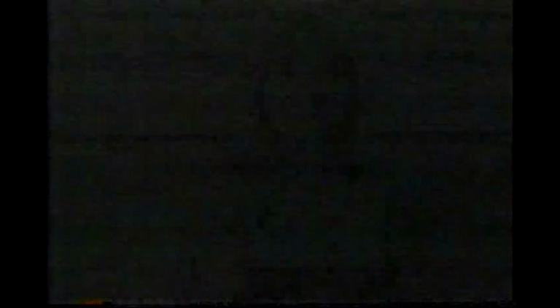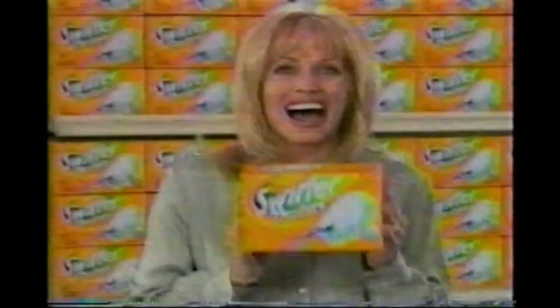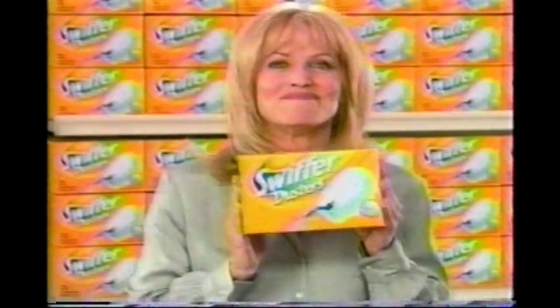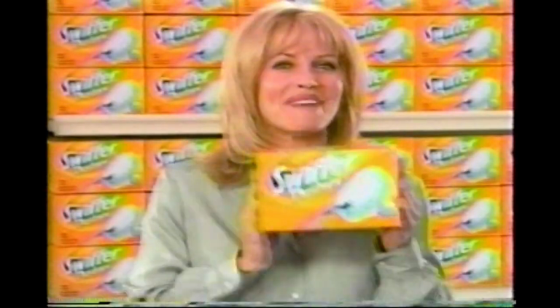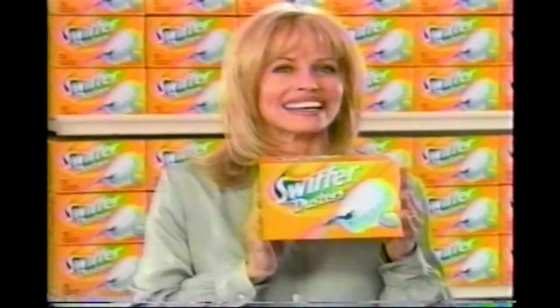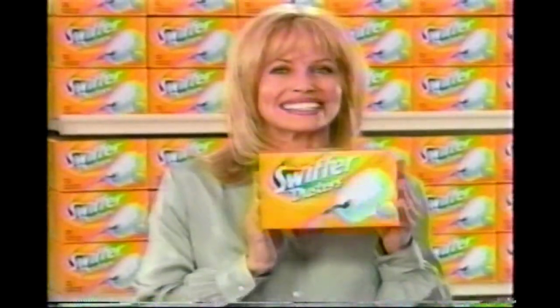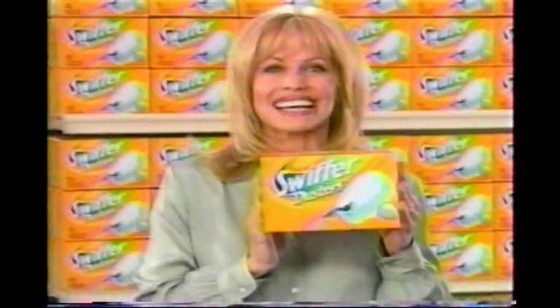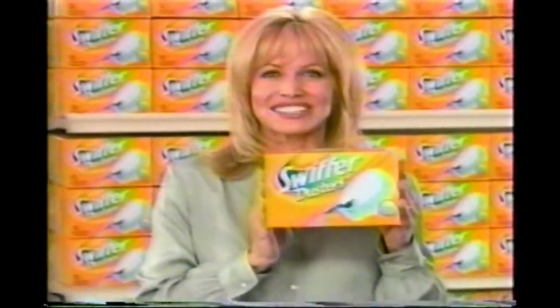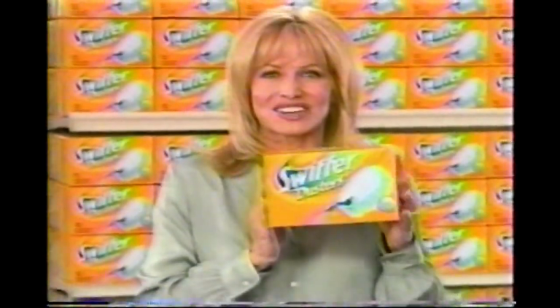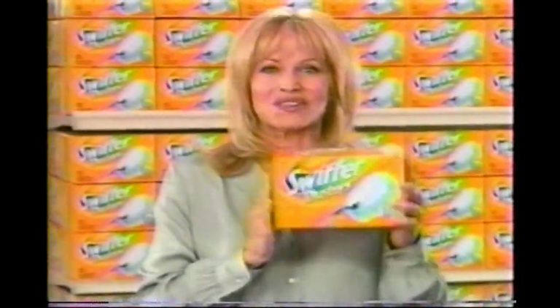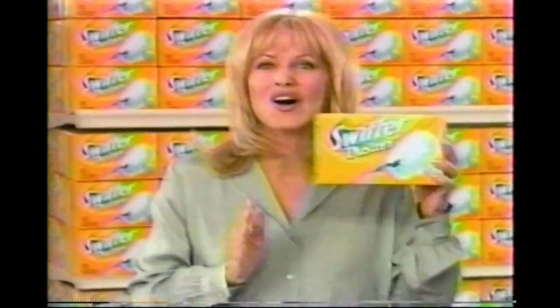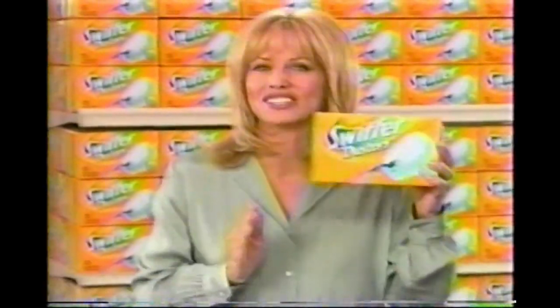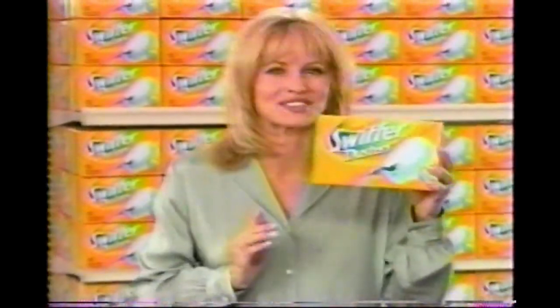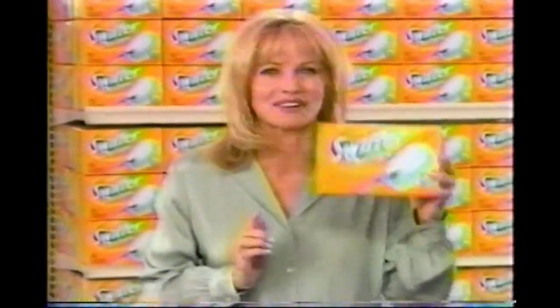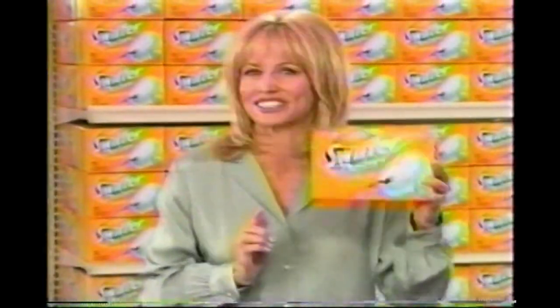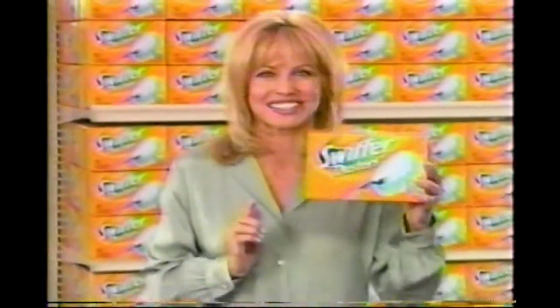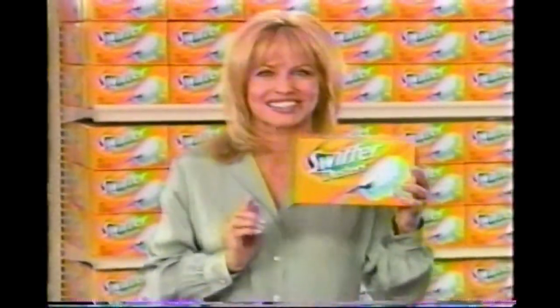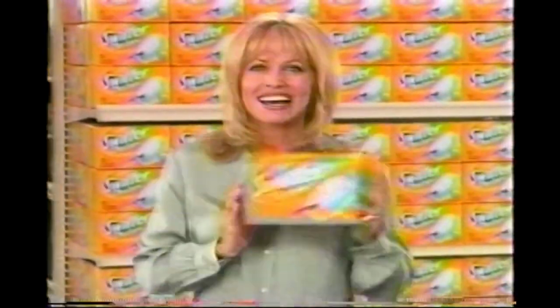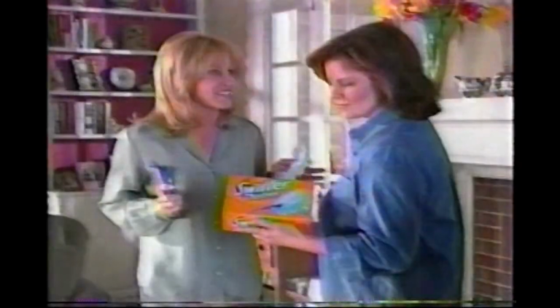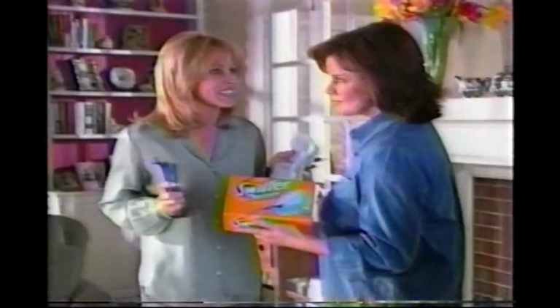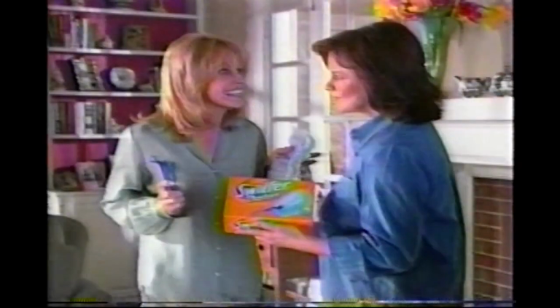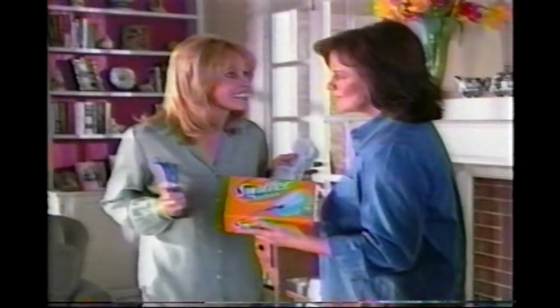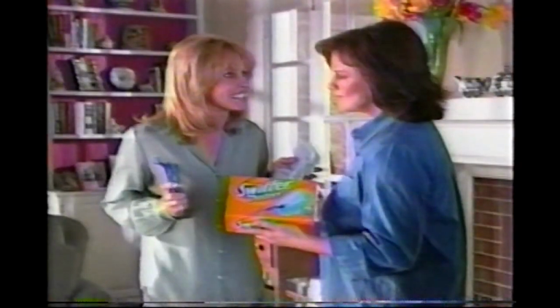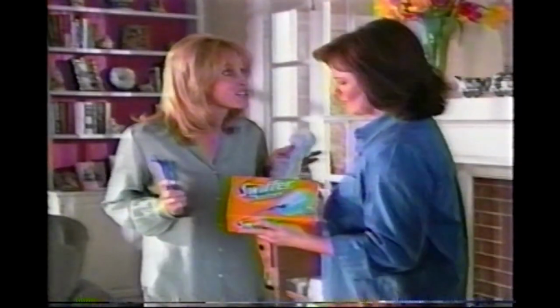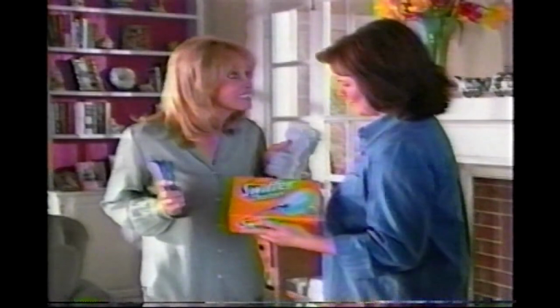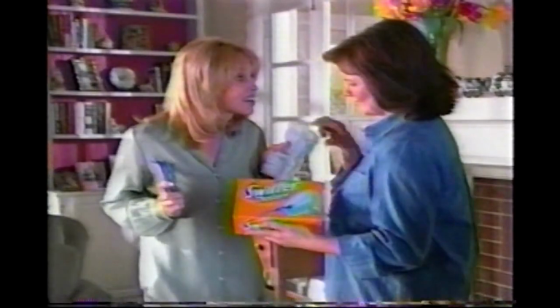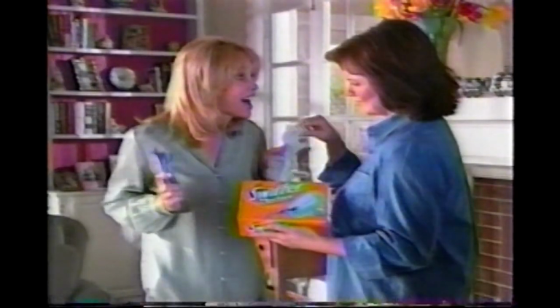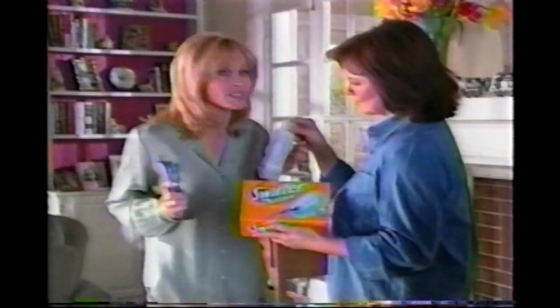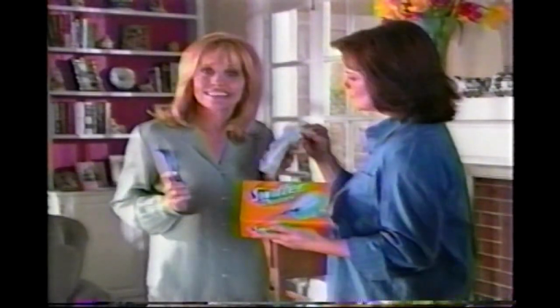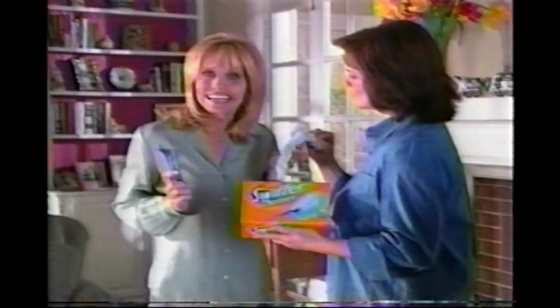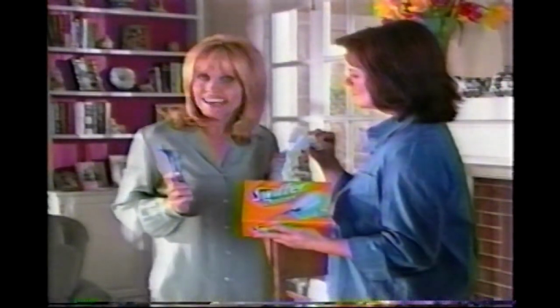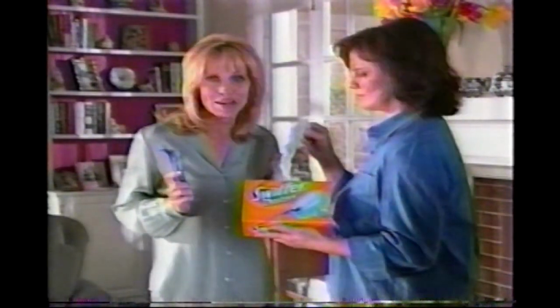I'm back and excited to show you all new Swiffer dusters. Now you can easily dust your entire house in less time.